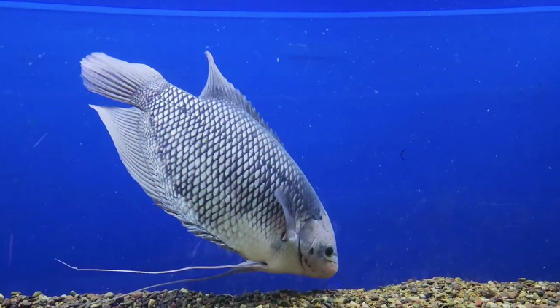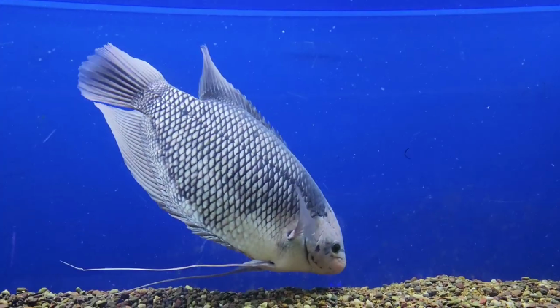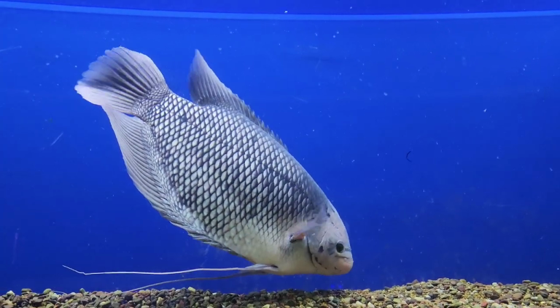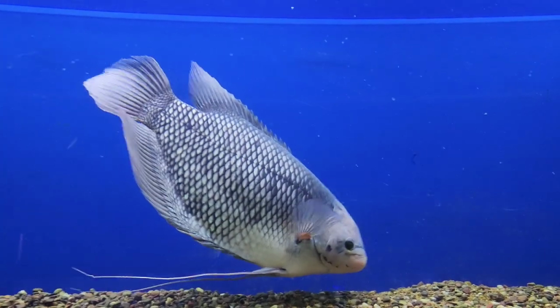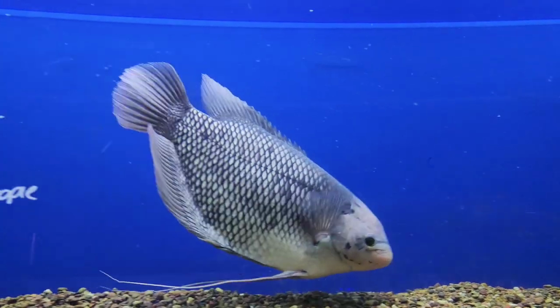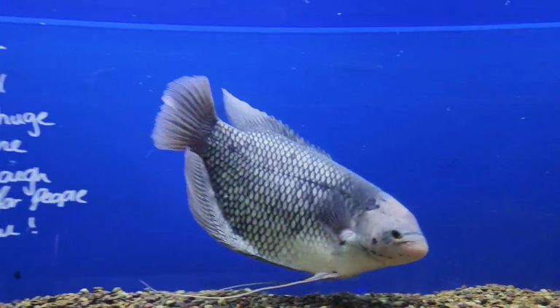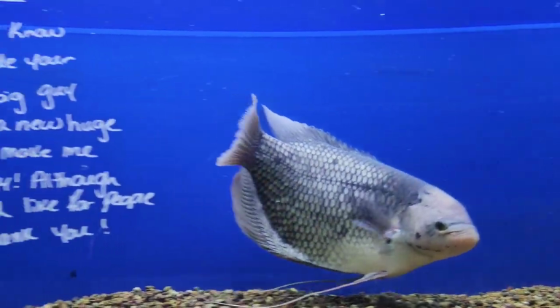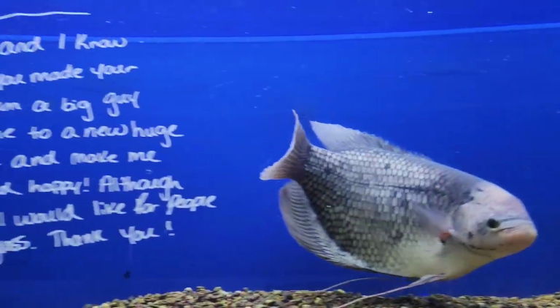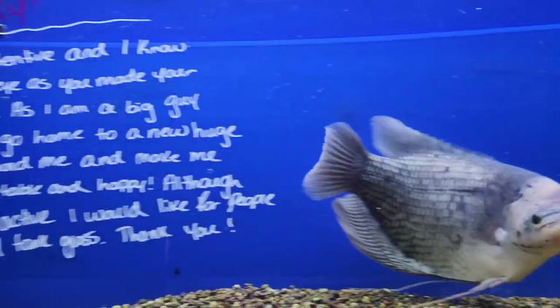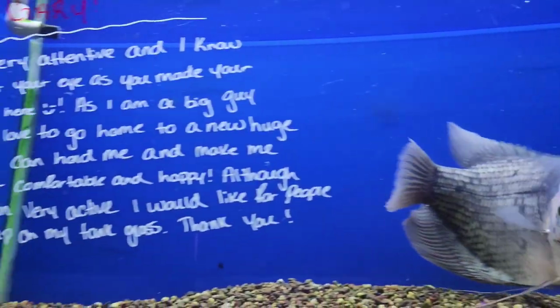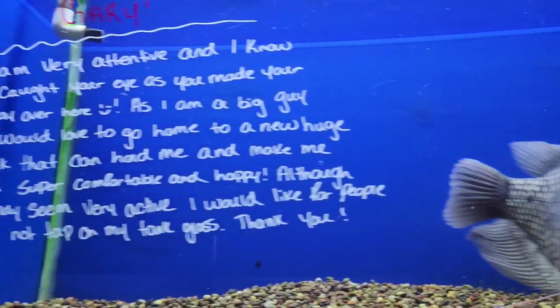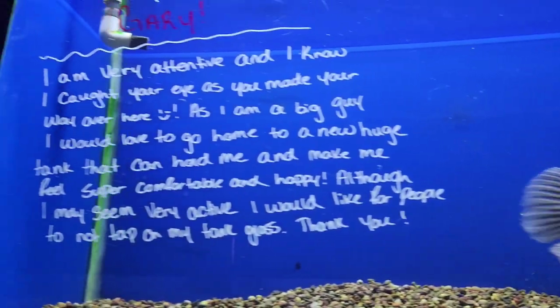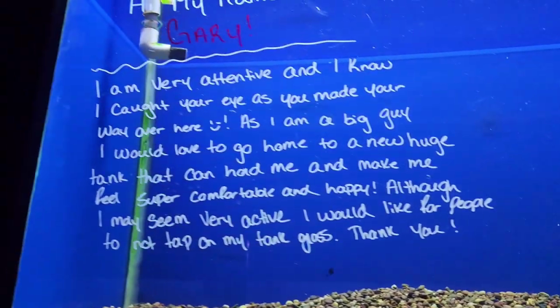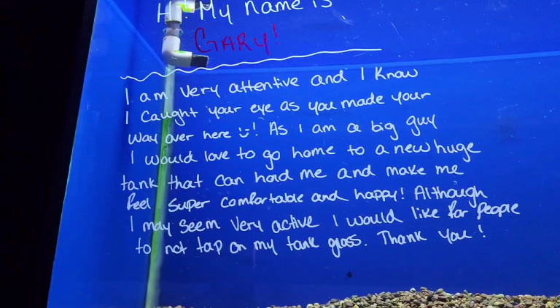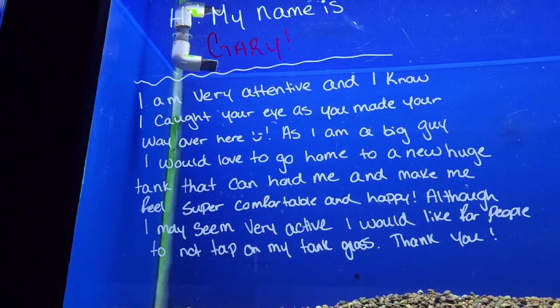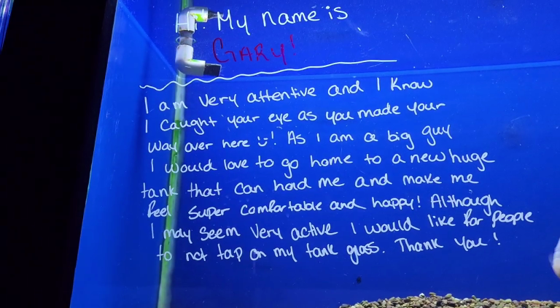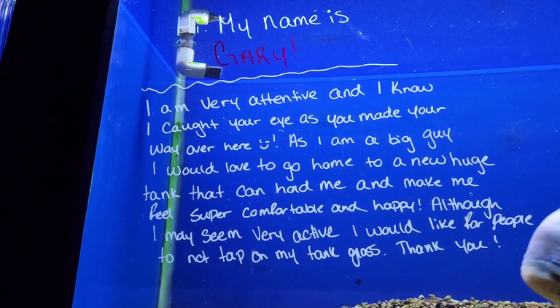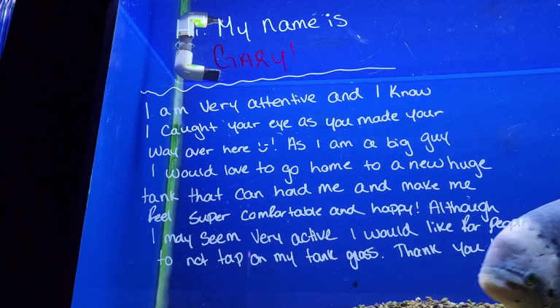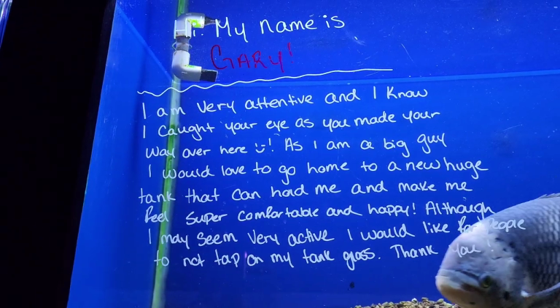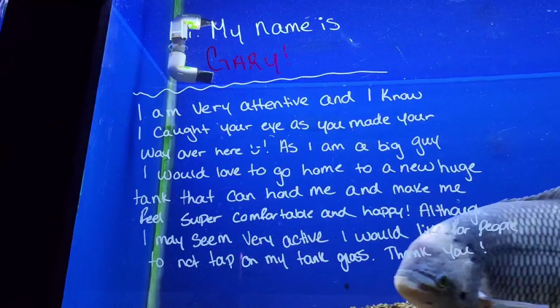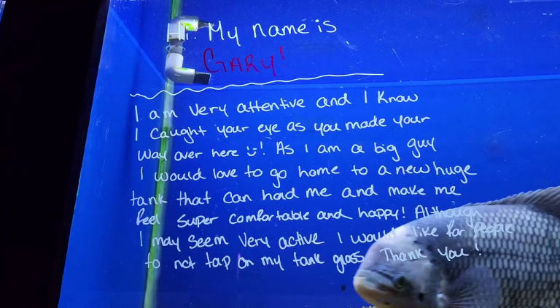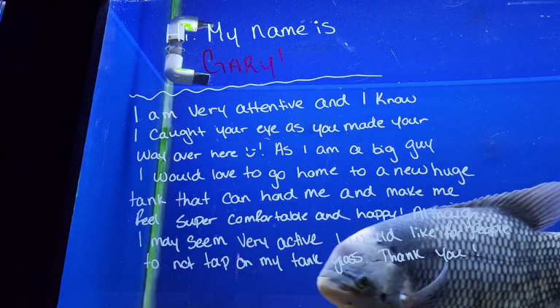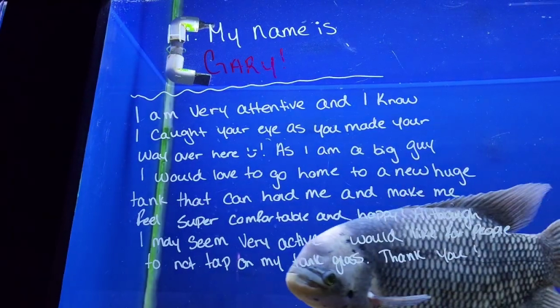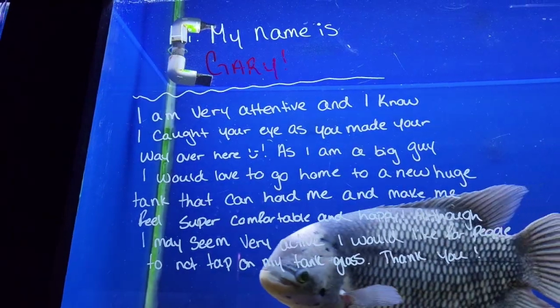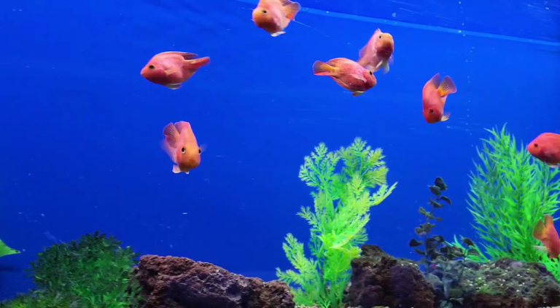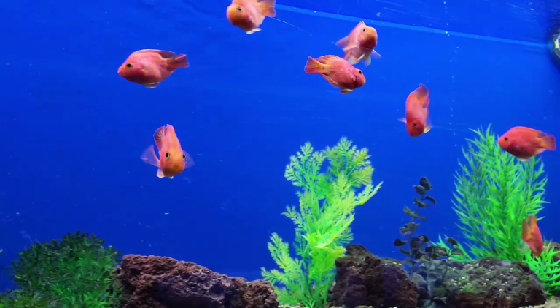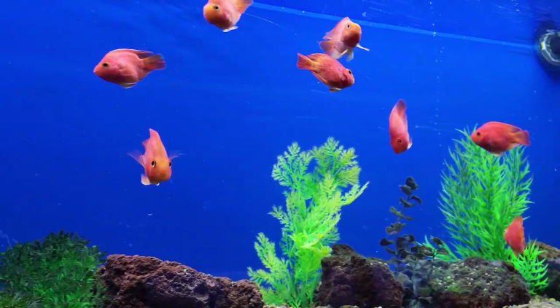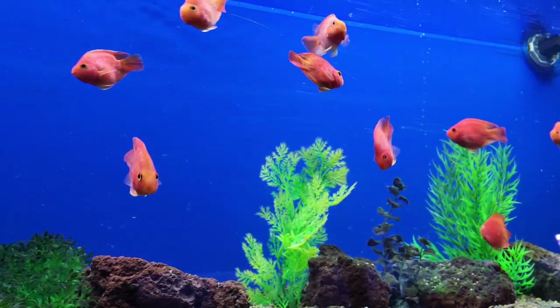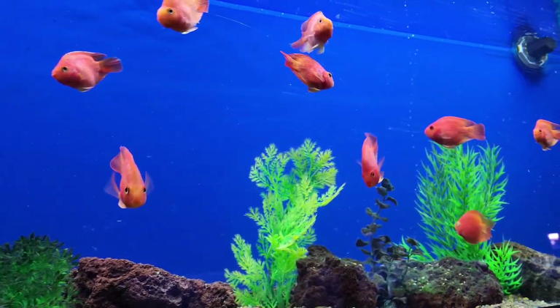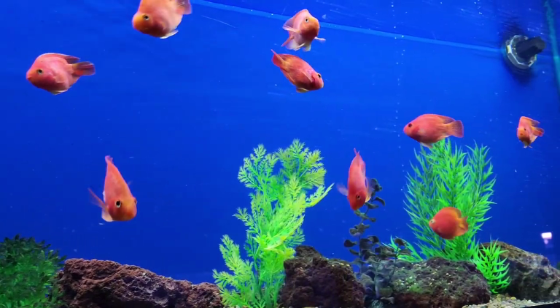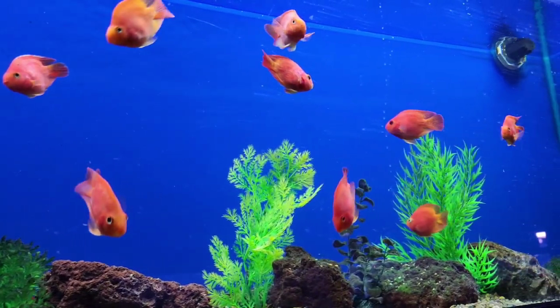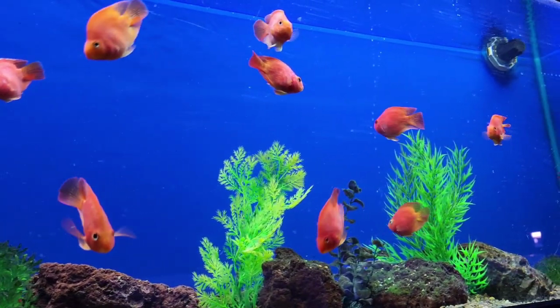By the way, this is Mr. Gary, a friendly giant gourami!